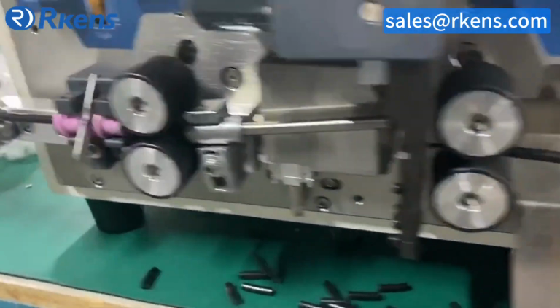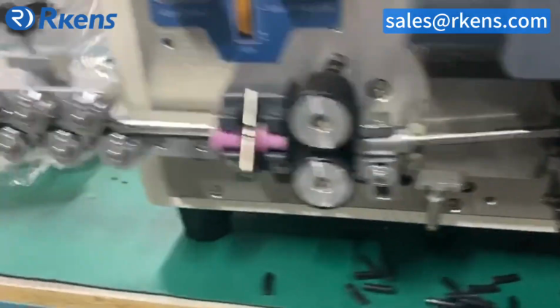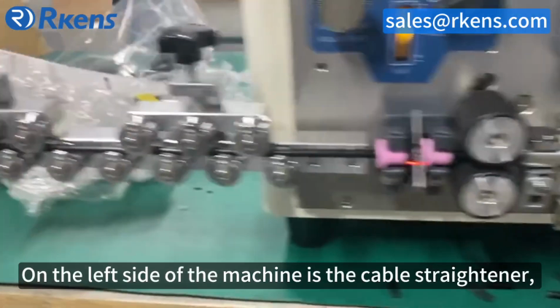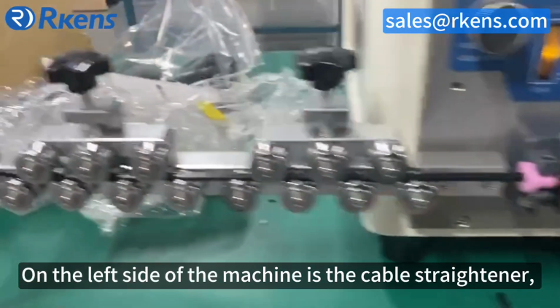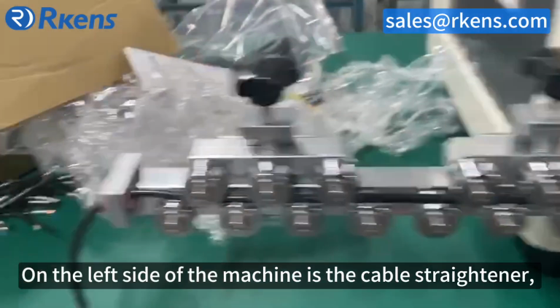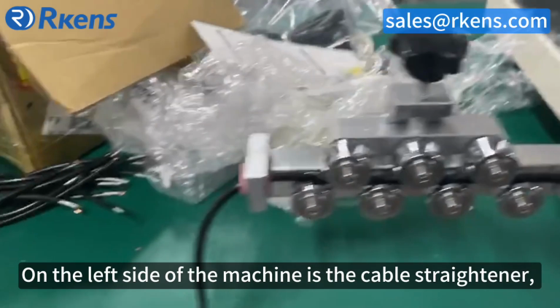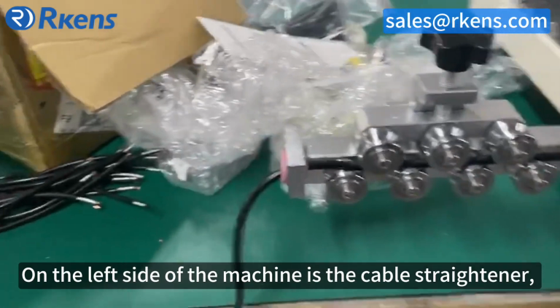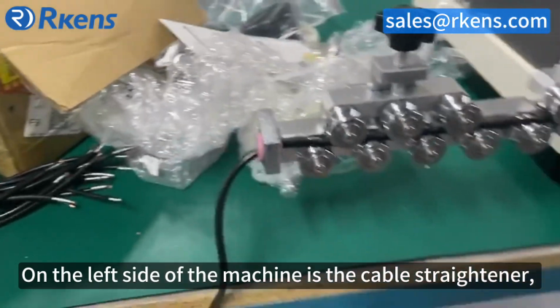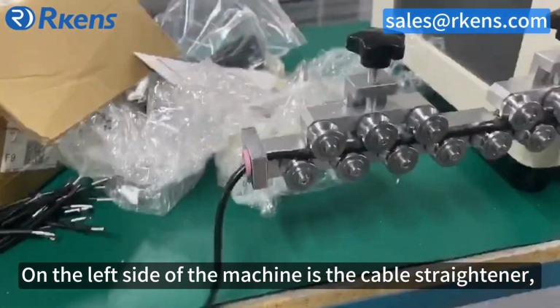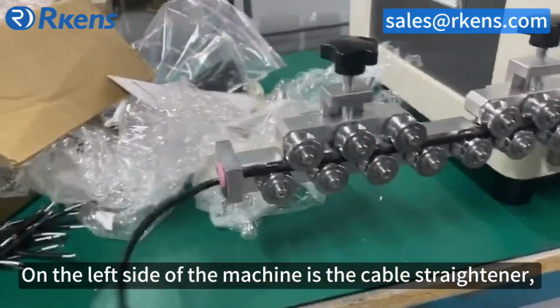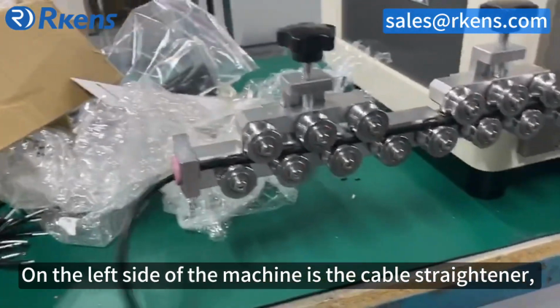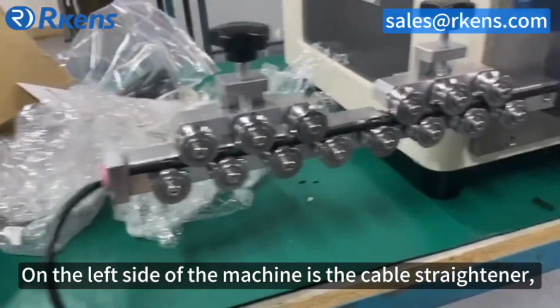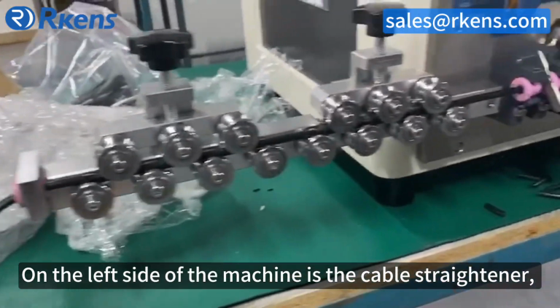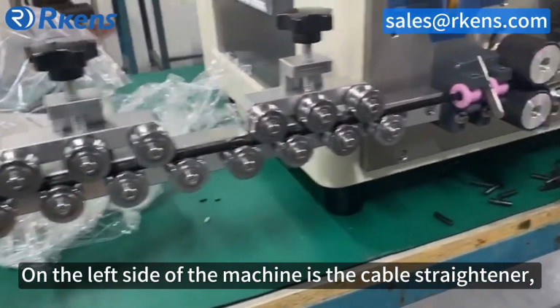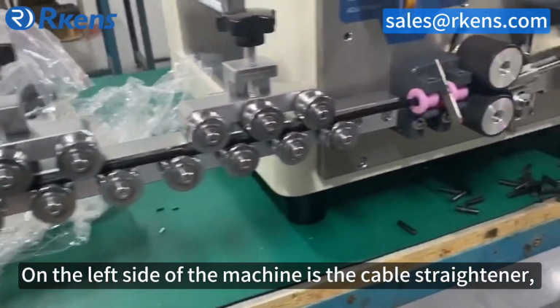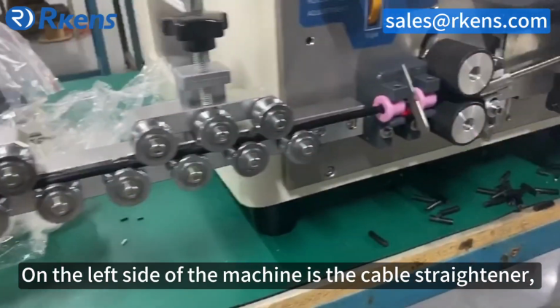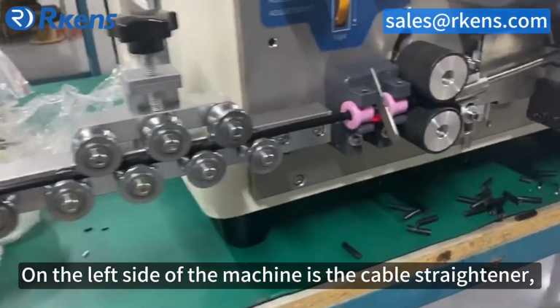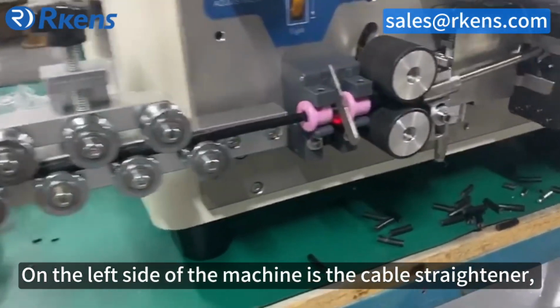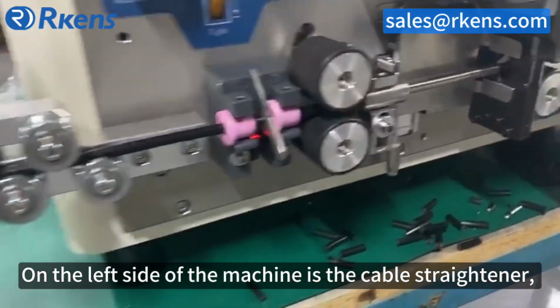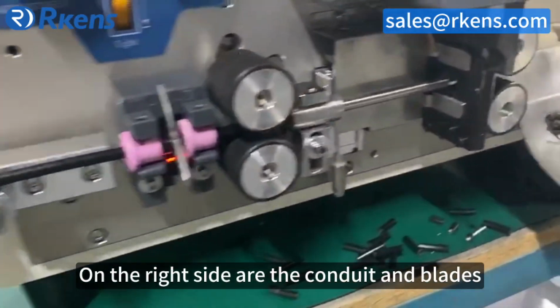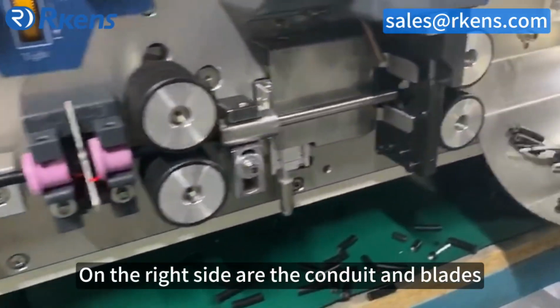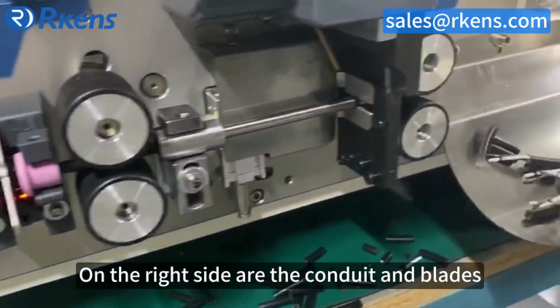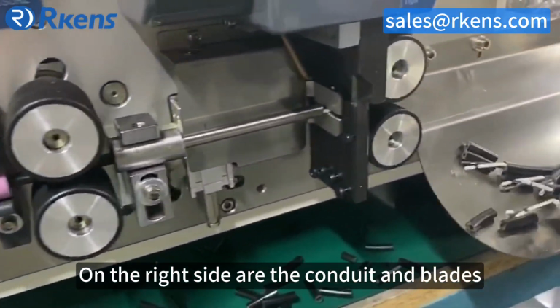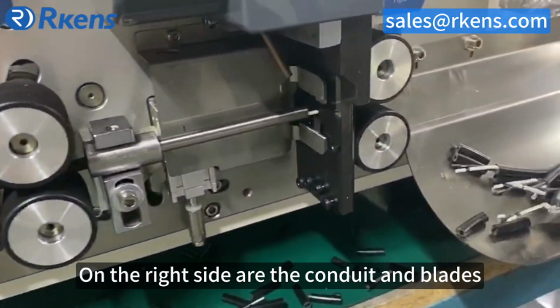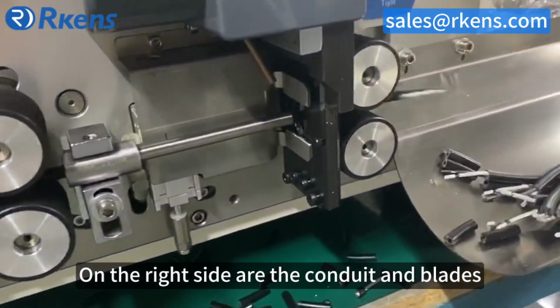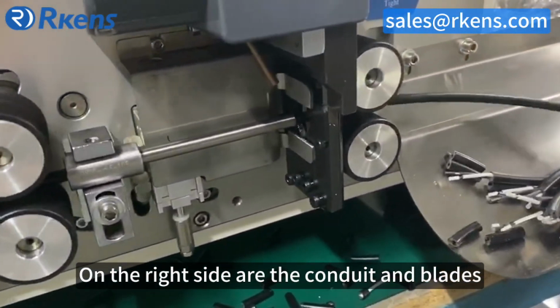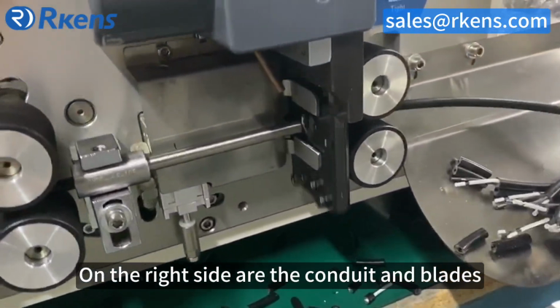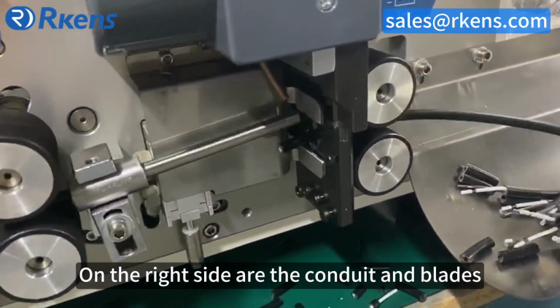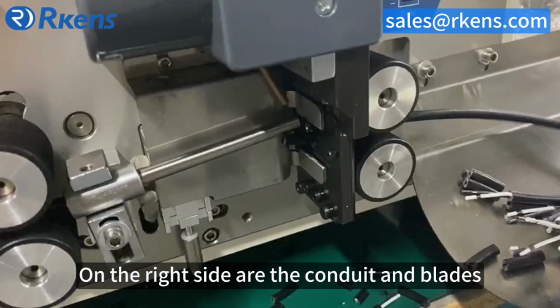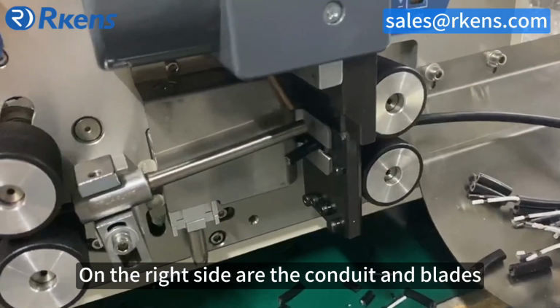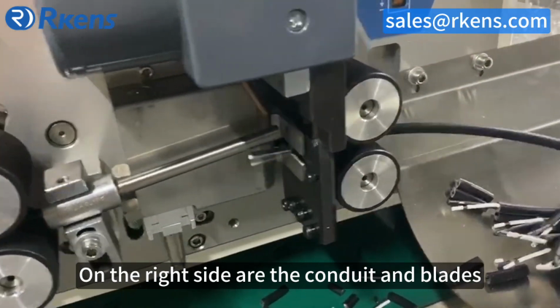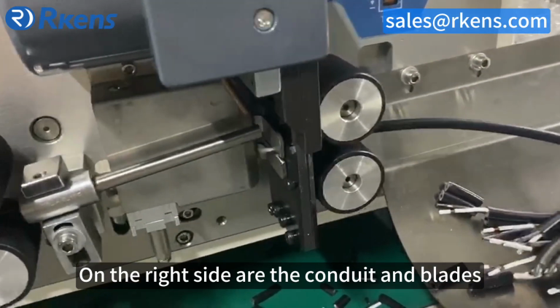On the left side of the machine is the cable straightener. On the right side are the conduit and blades.